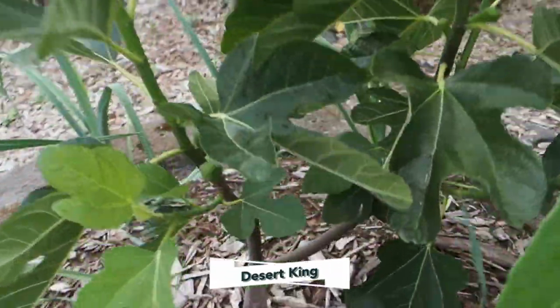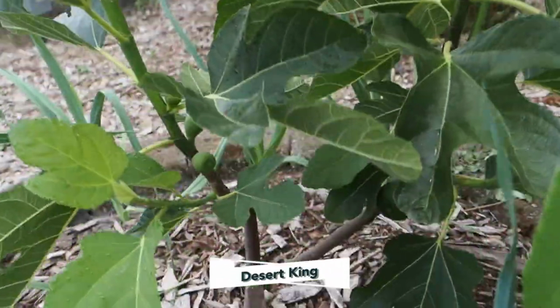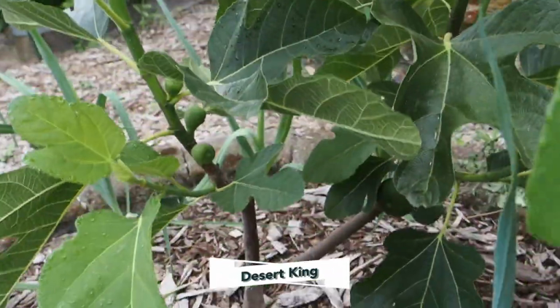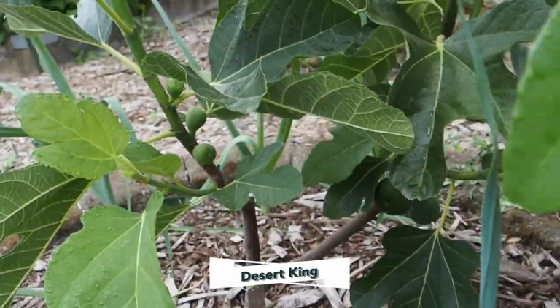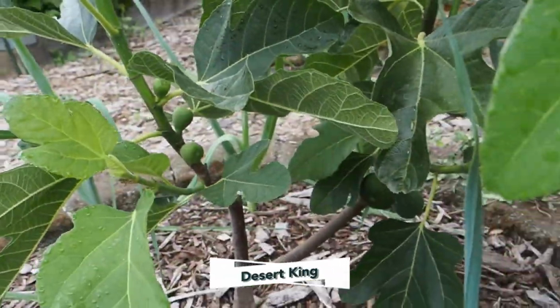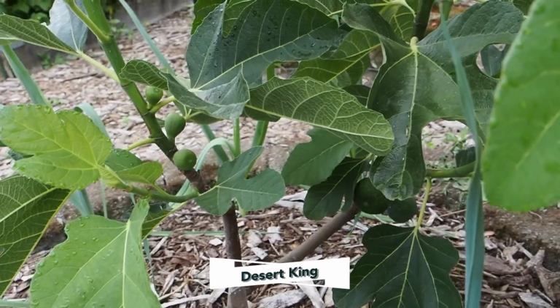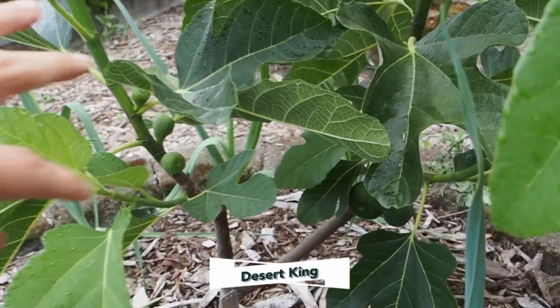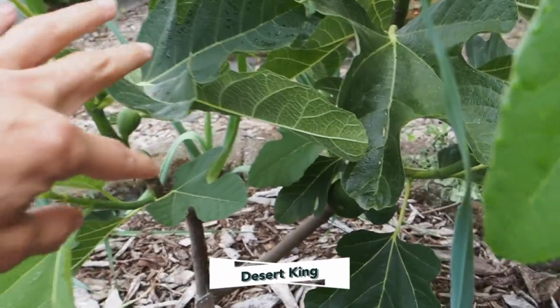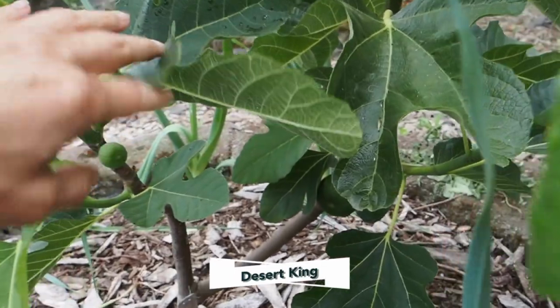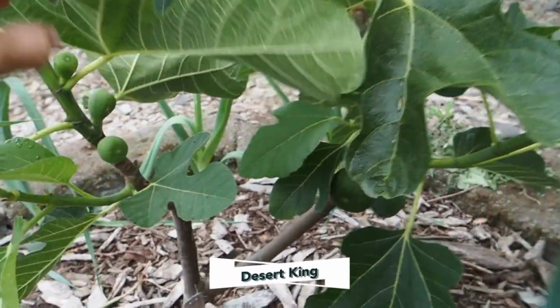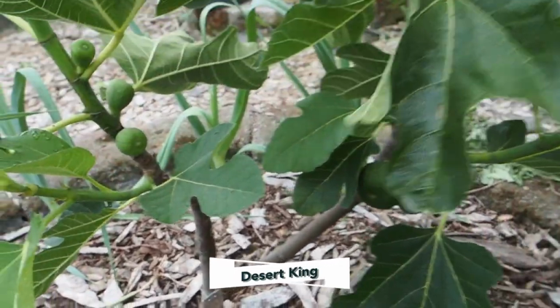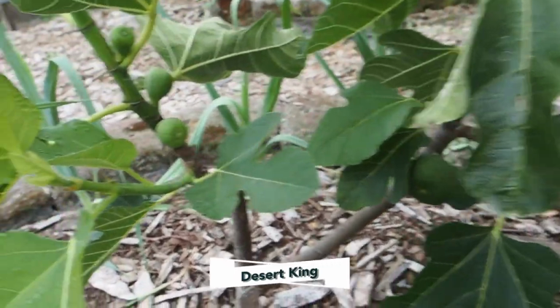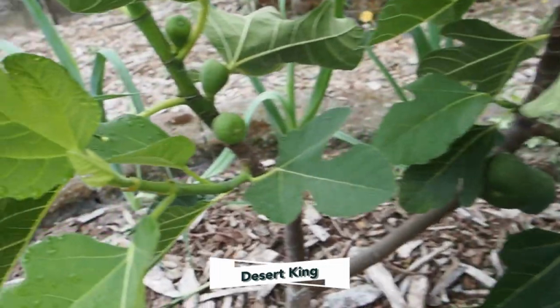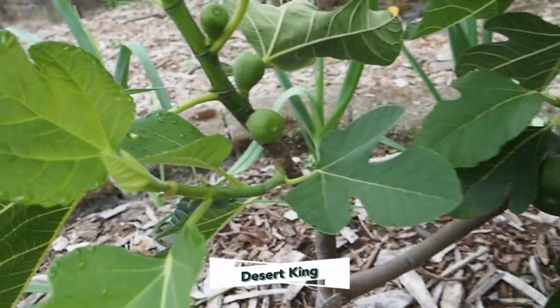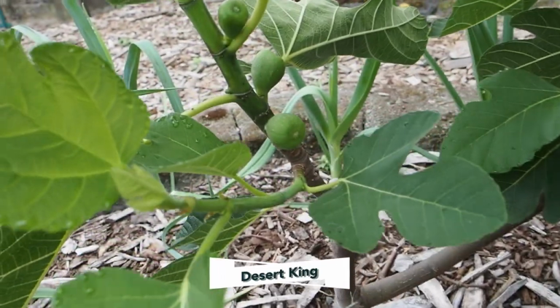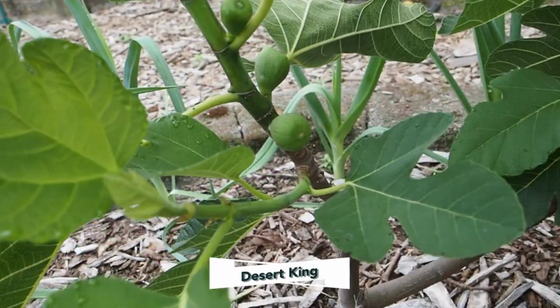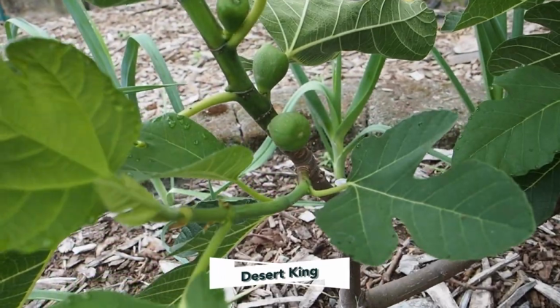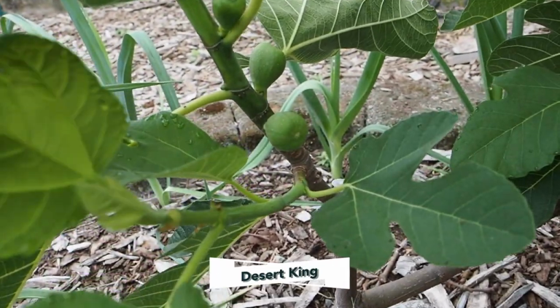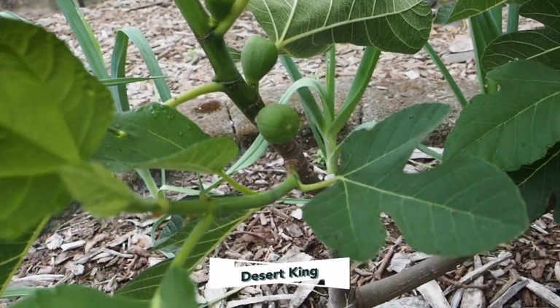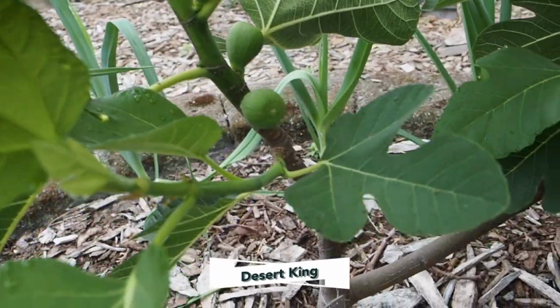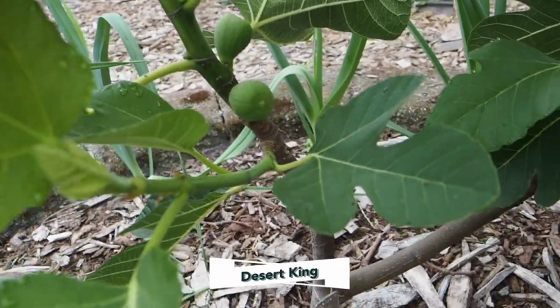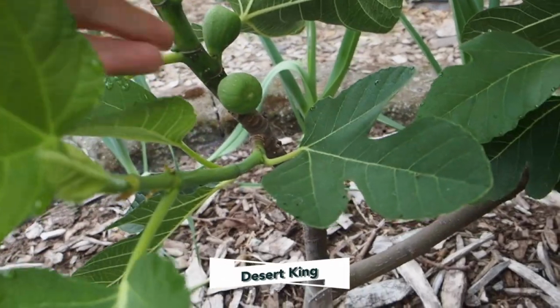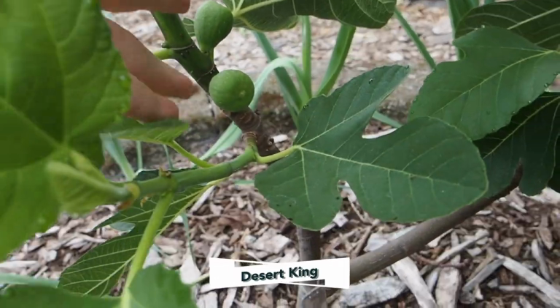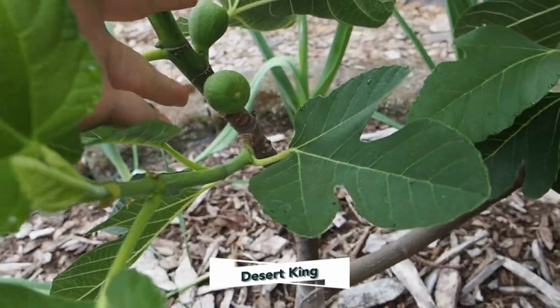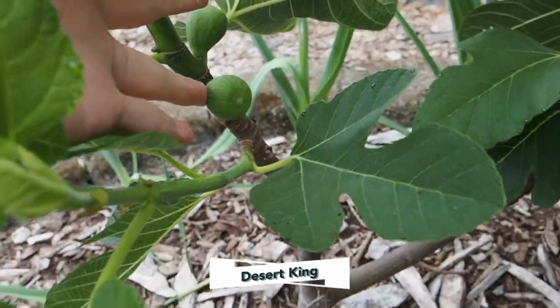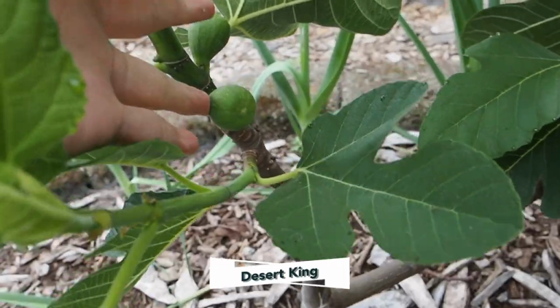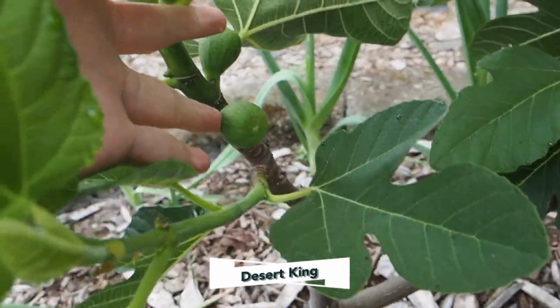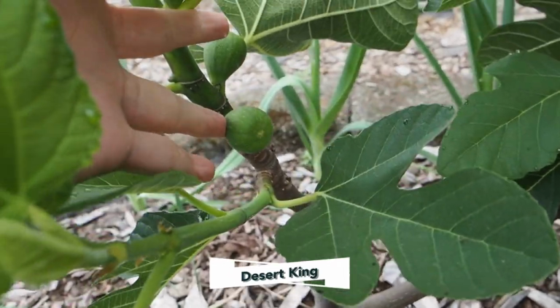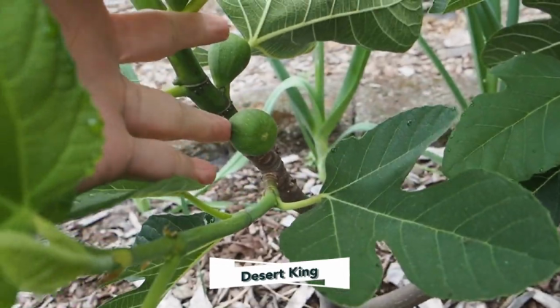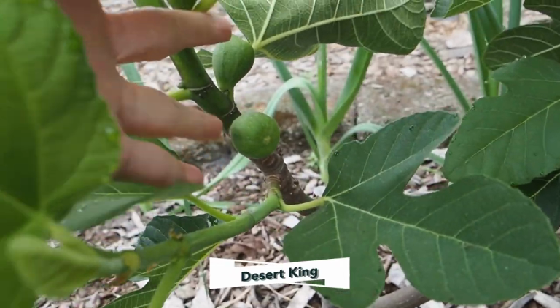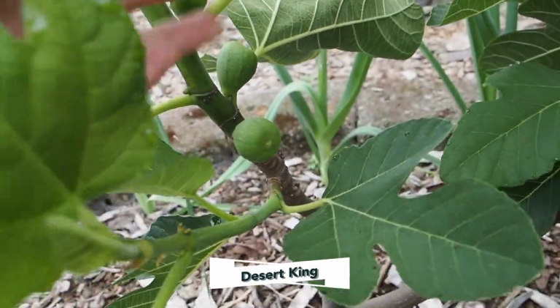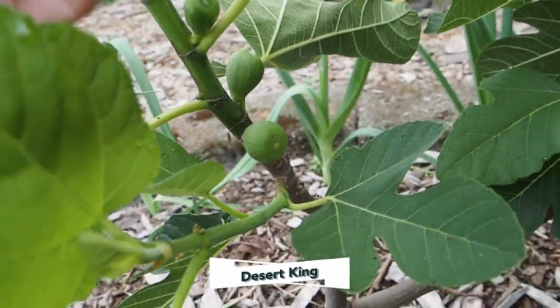We're having a really warm summer this year. There's some more main crop, pretty good size.